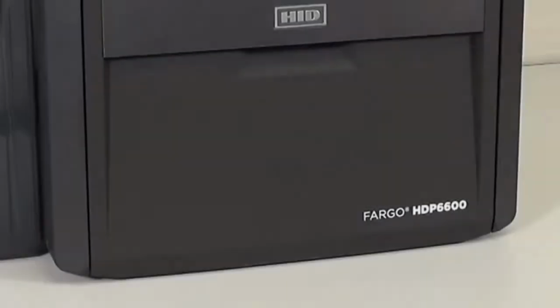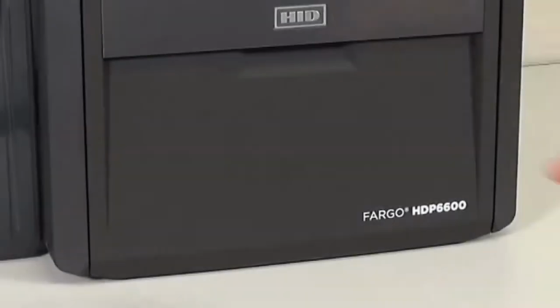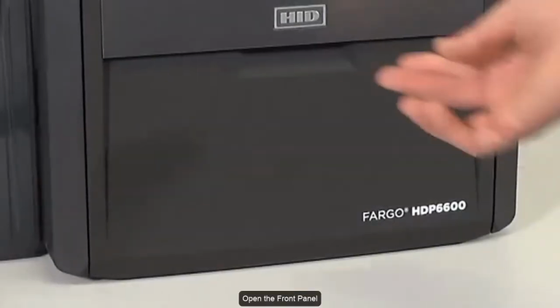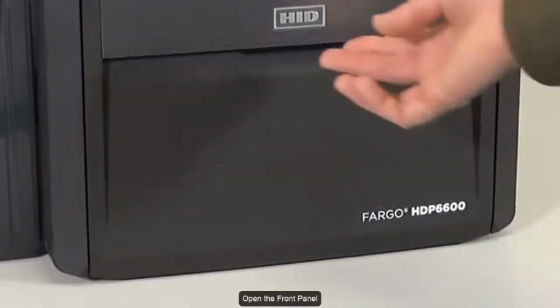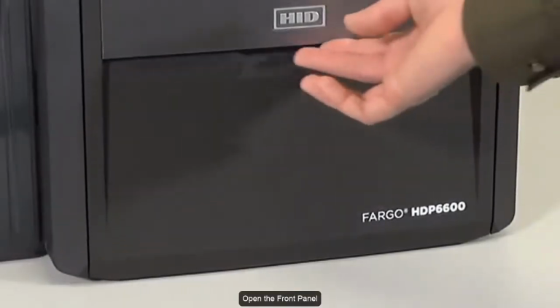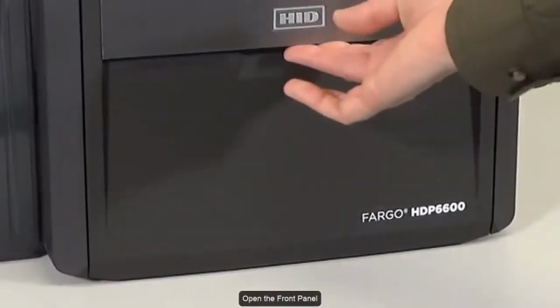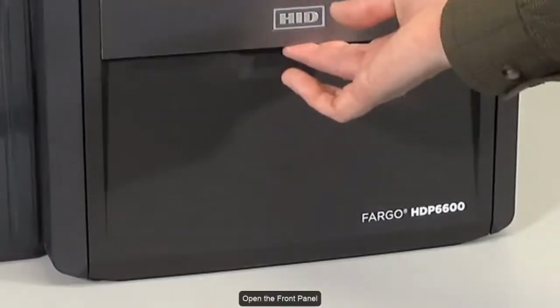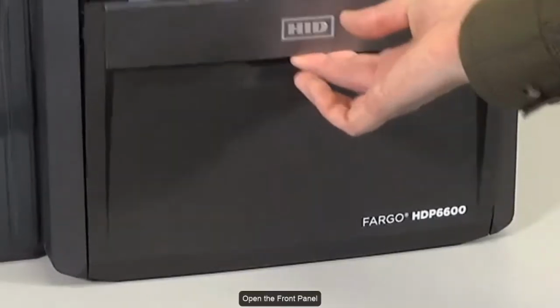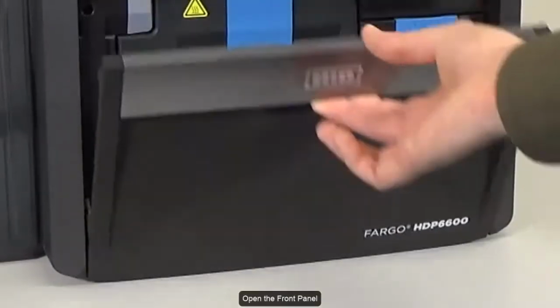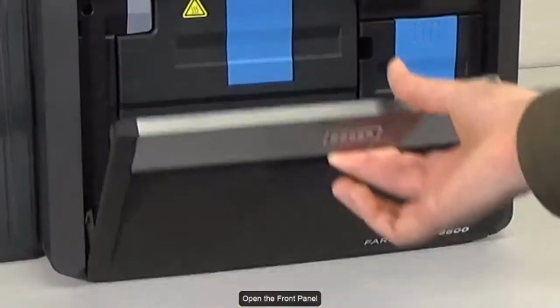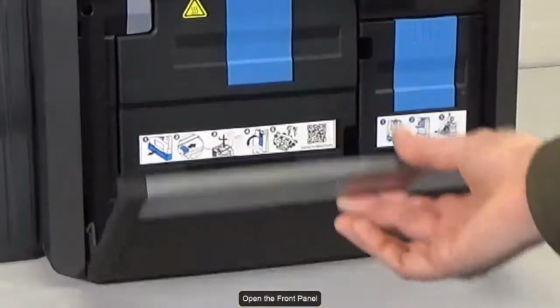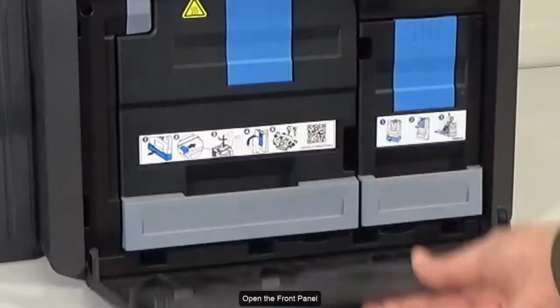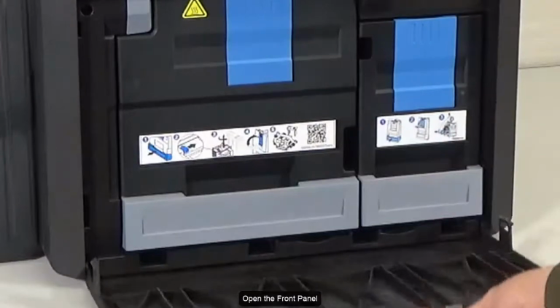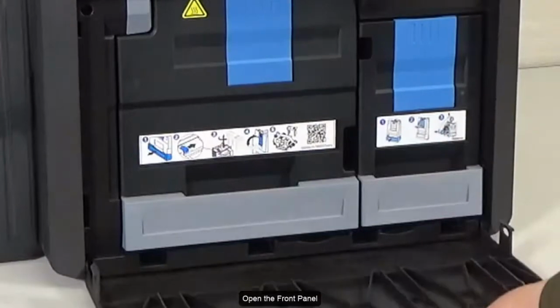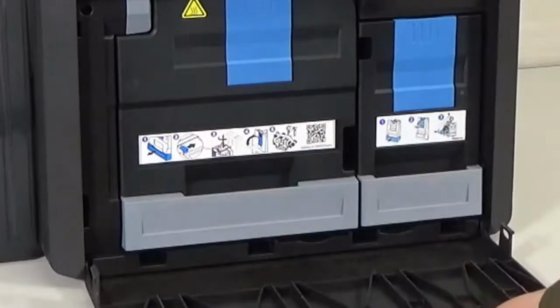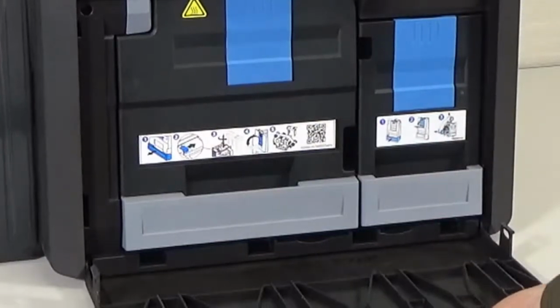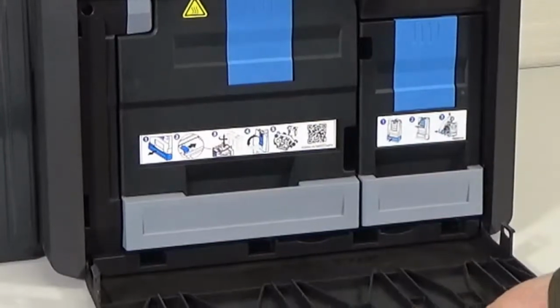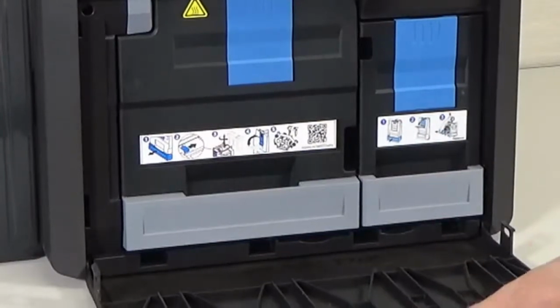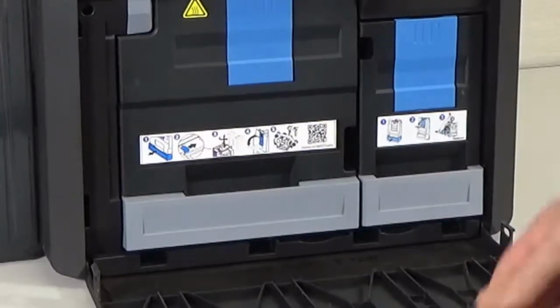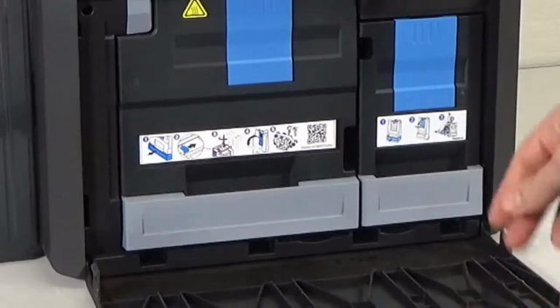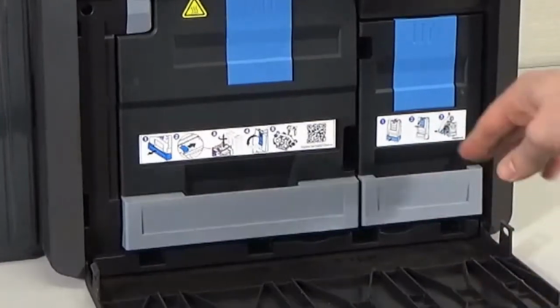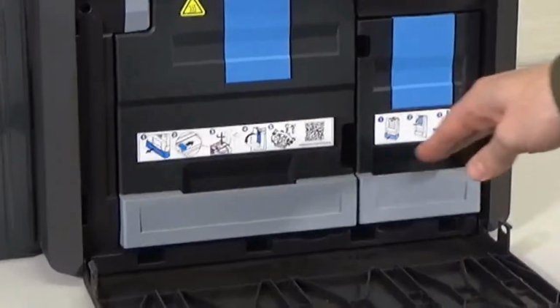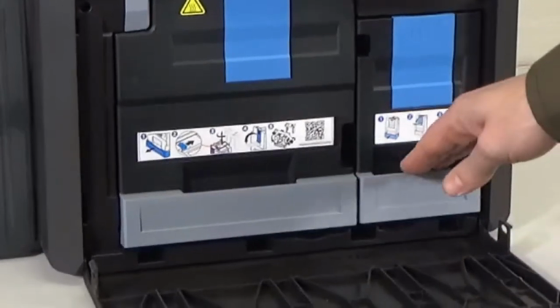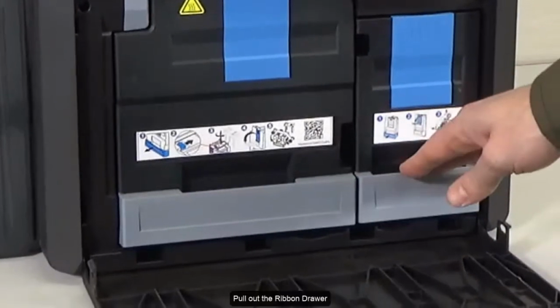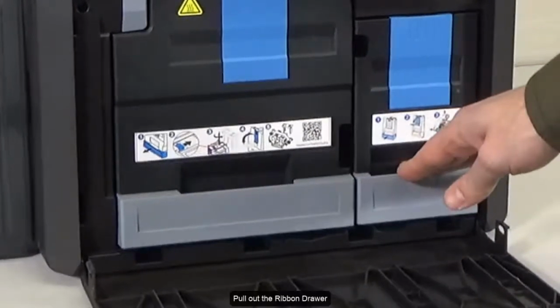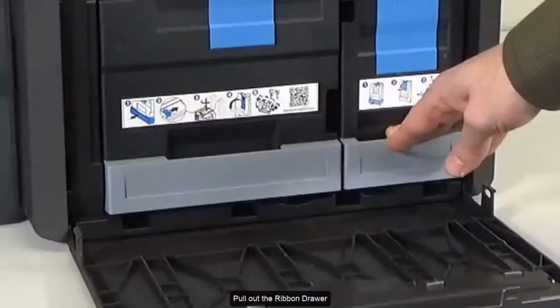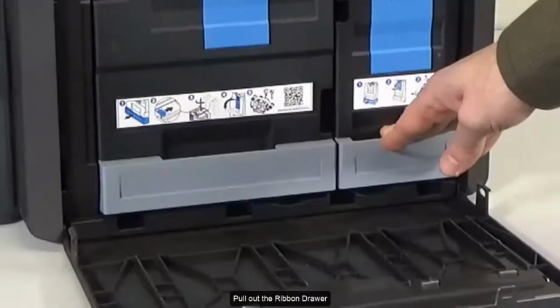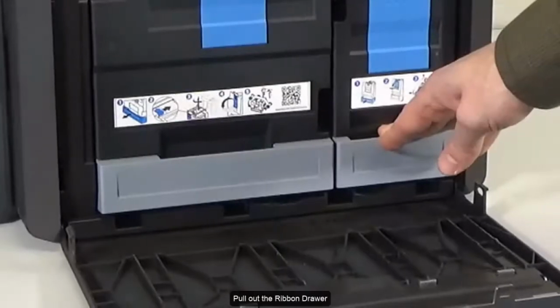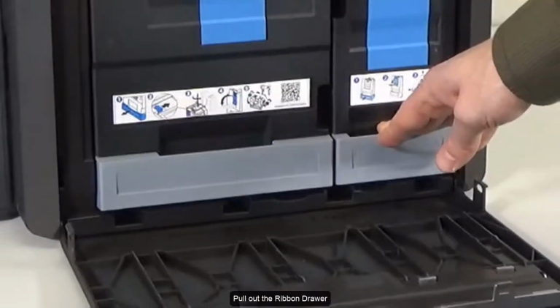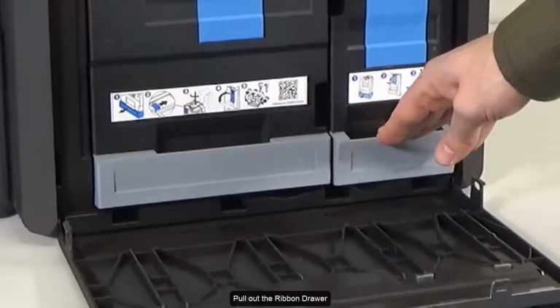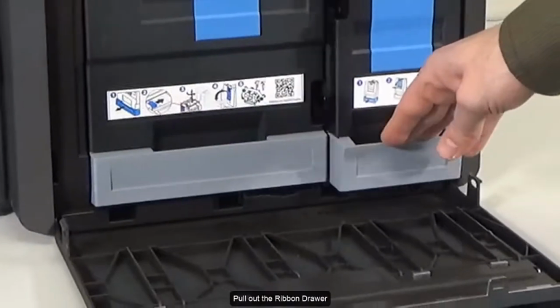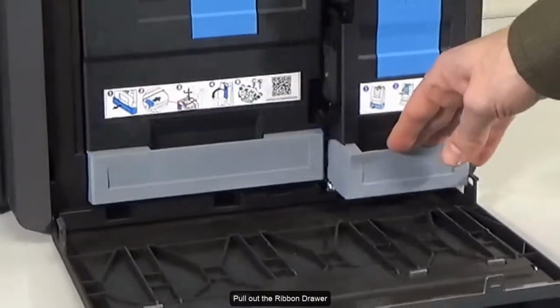Open the front panel. Pull out the ribbon drawer.